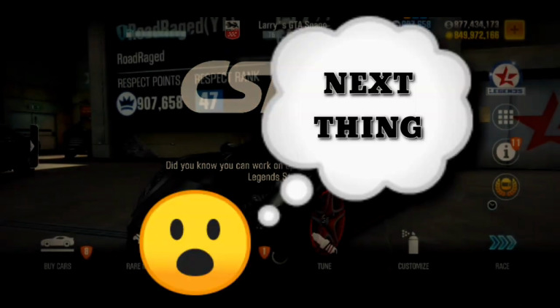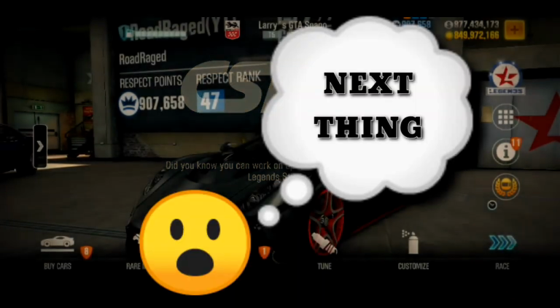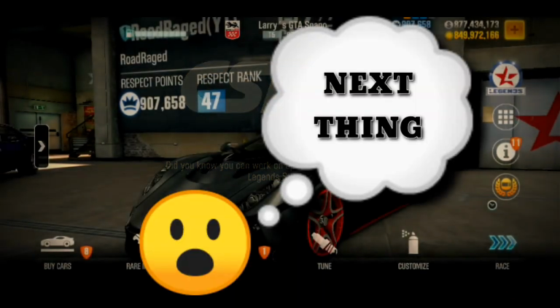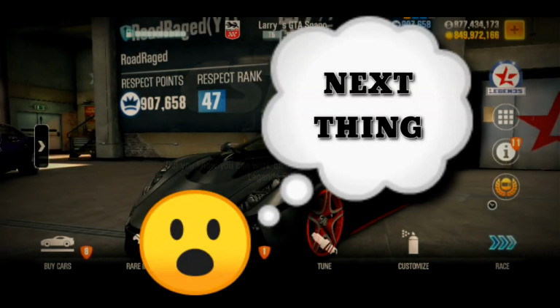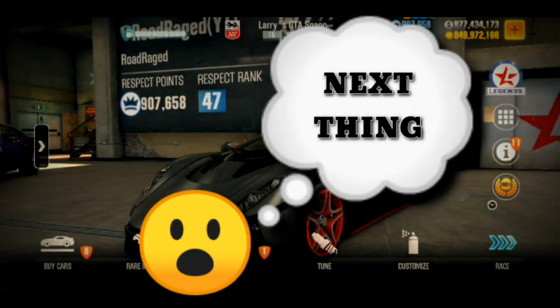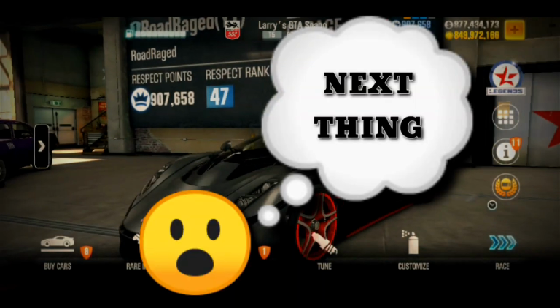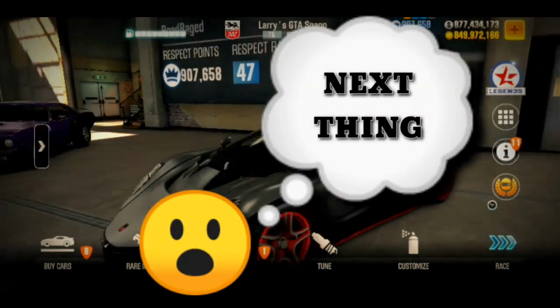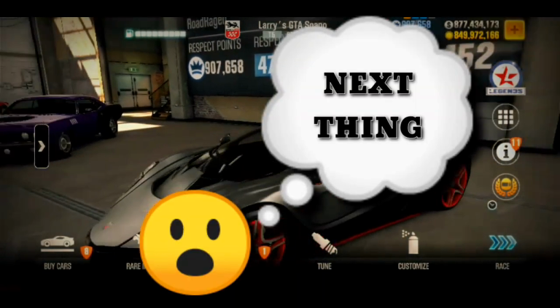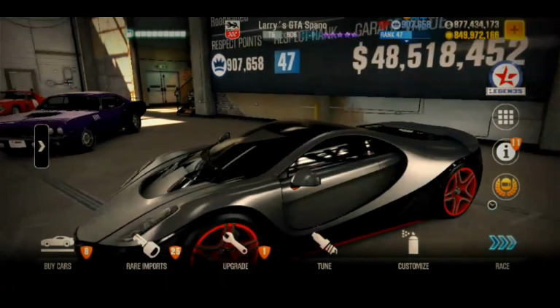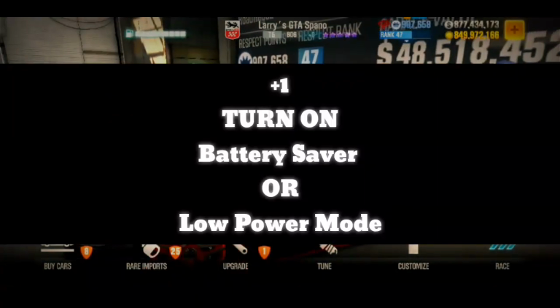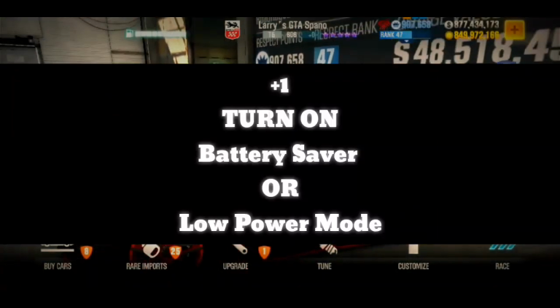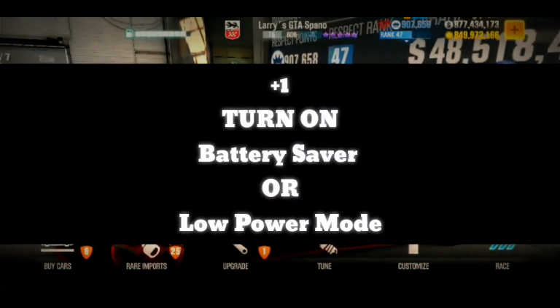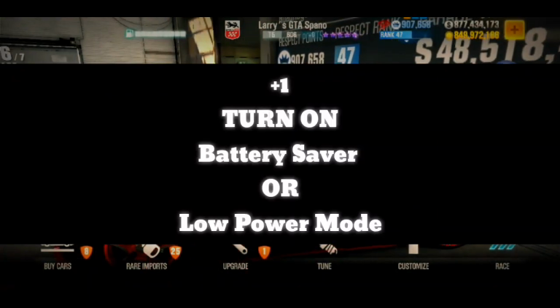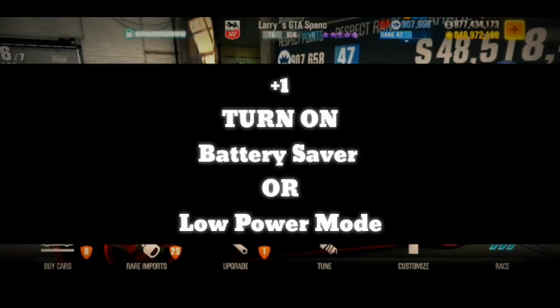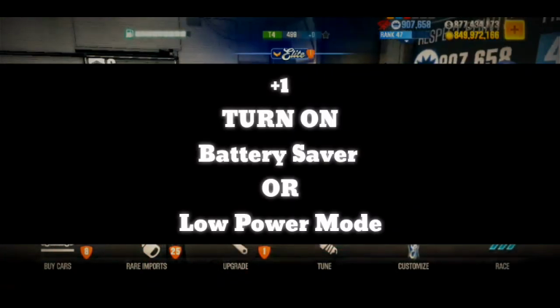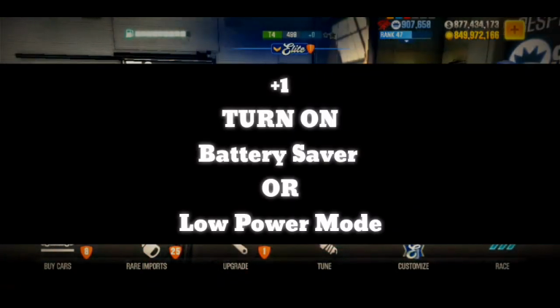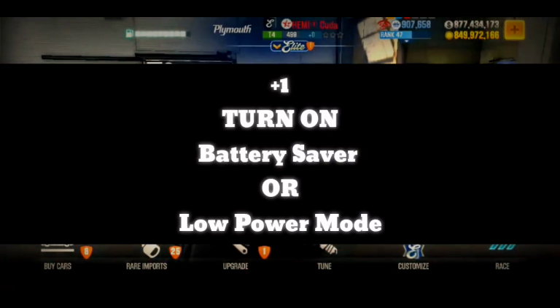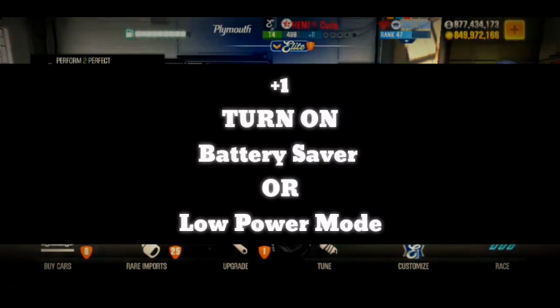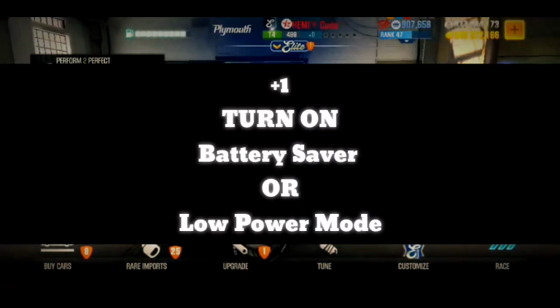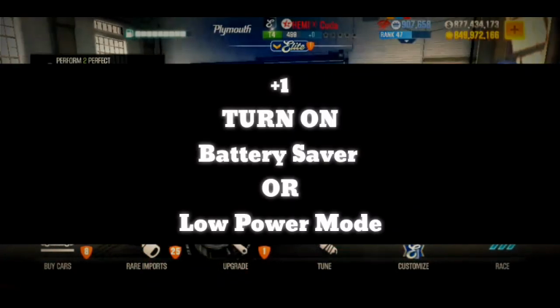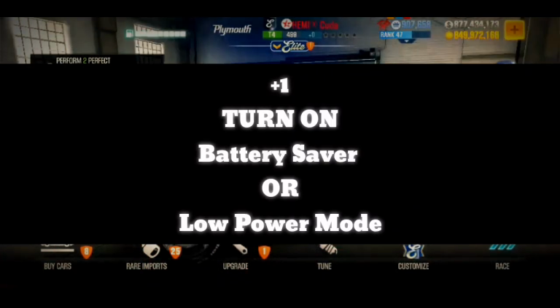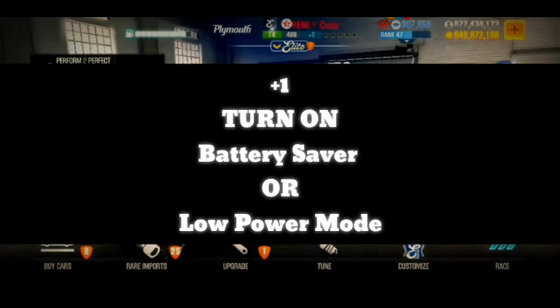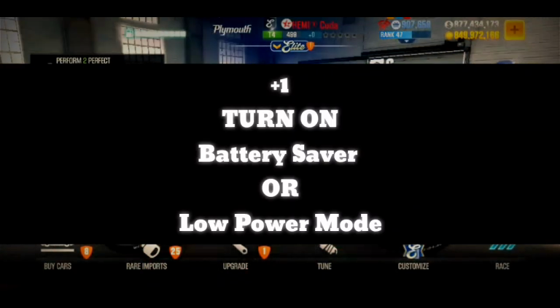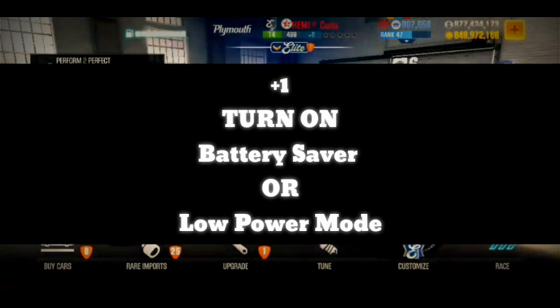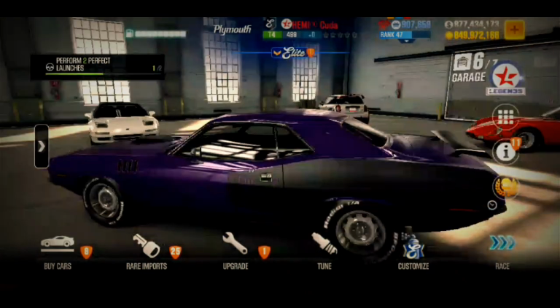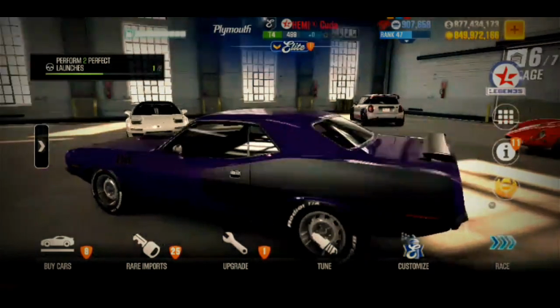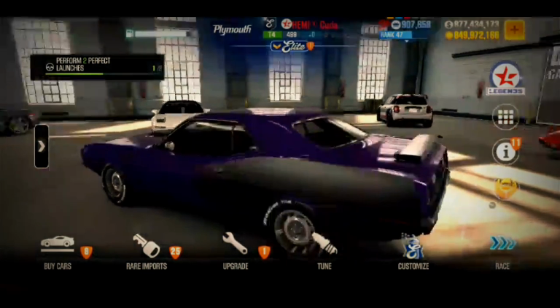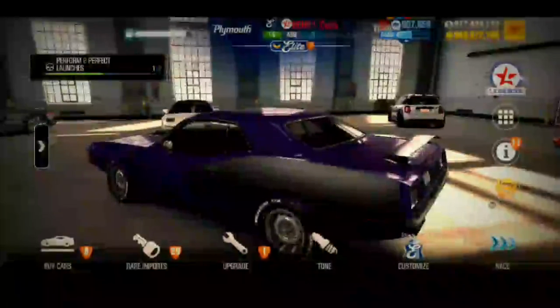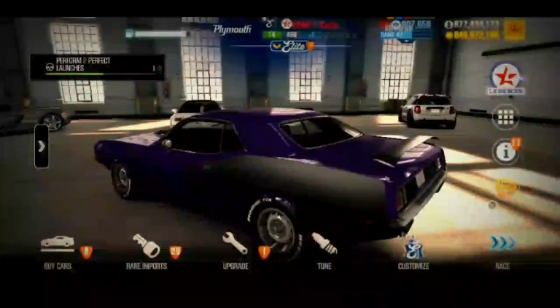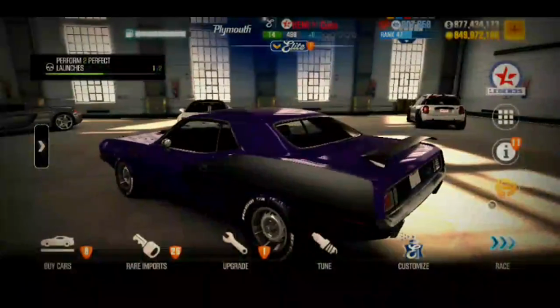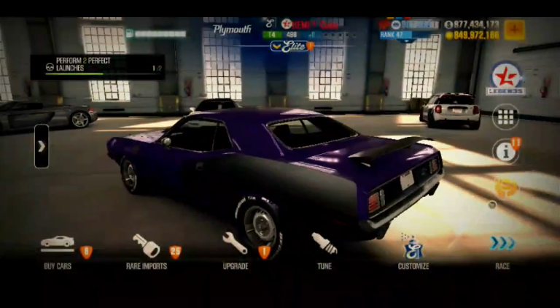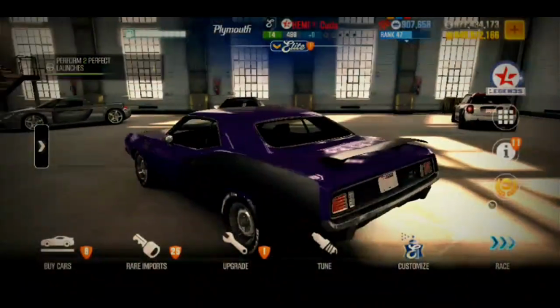The next thing you can do is turn on battery saver or low power mode for much slower results.